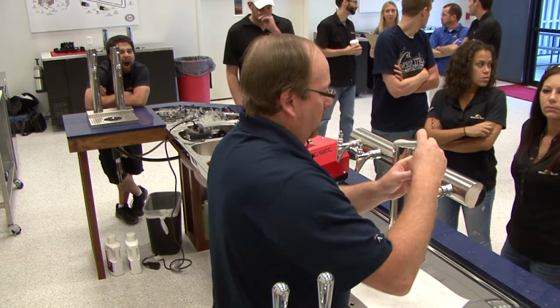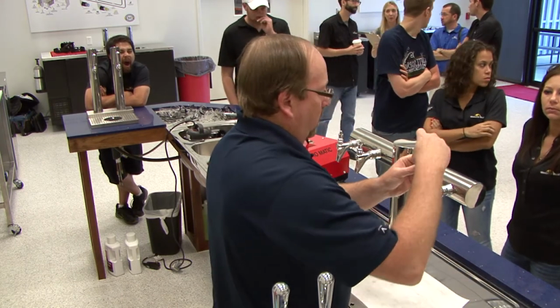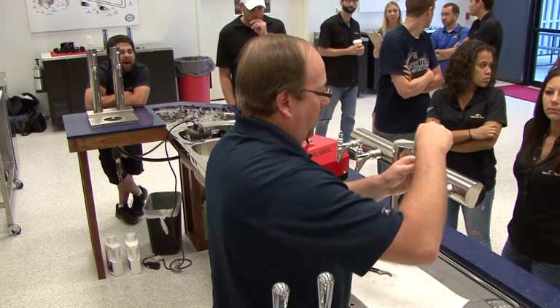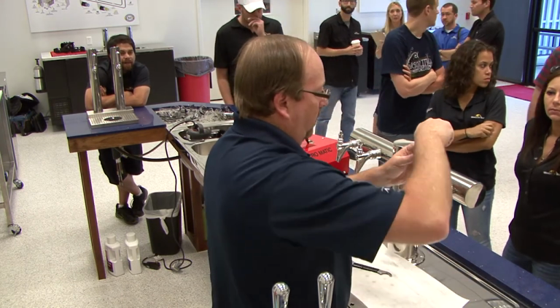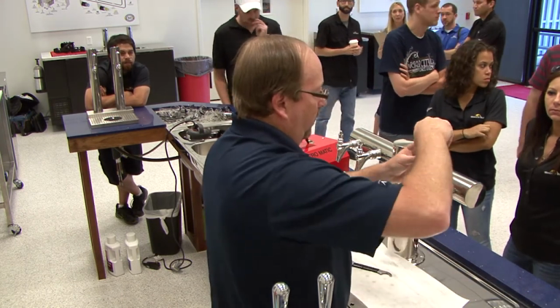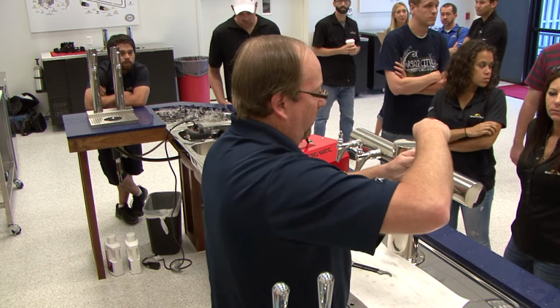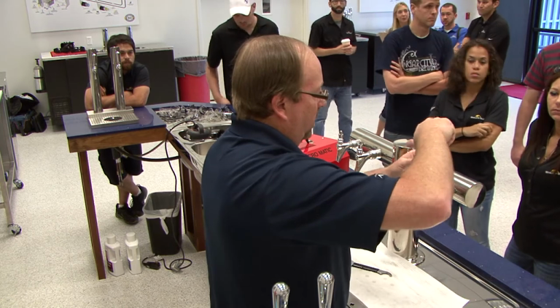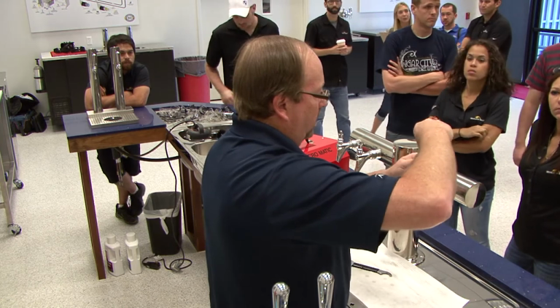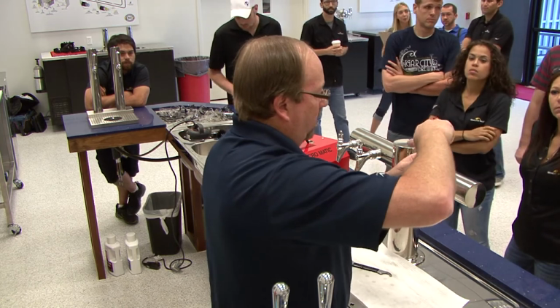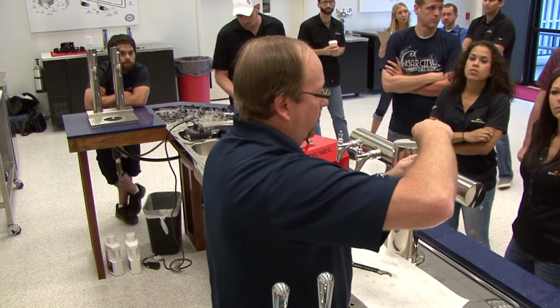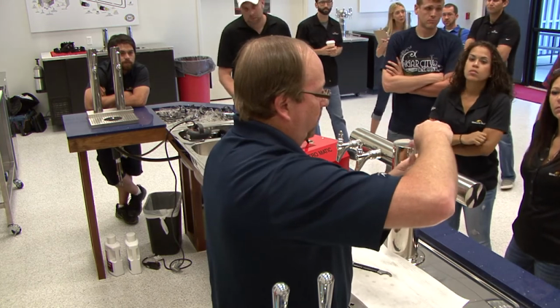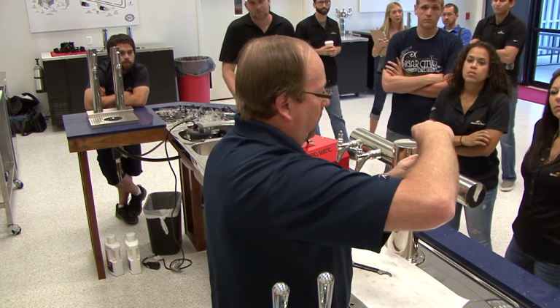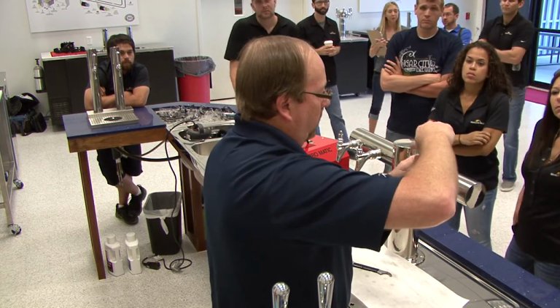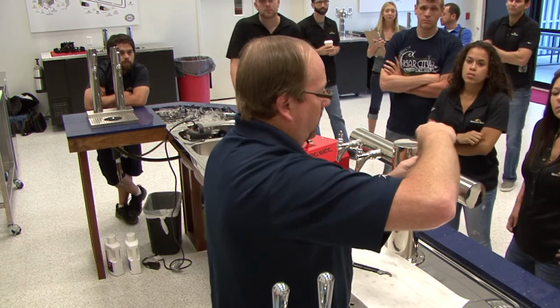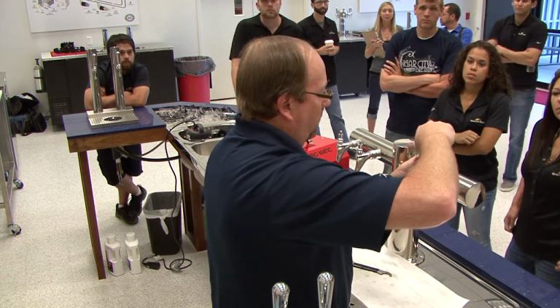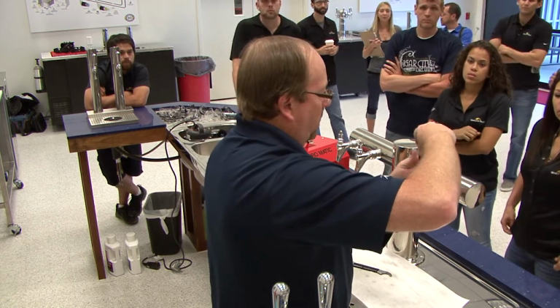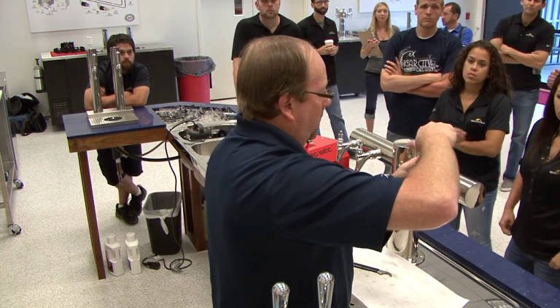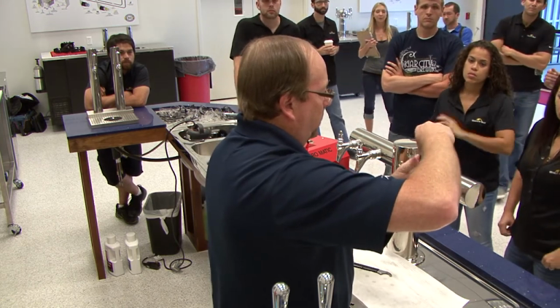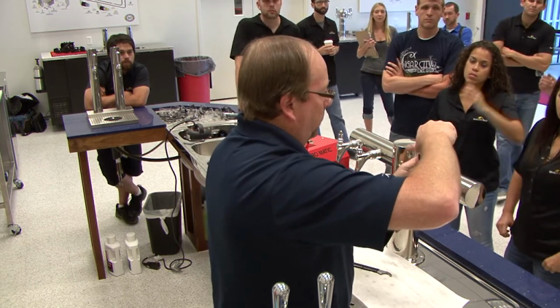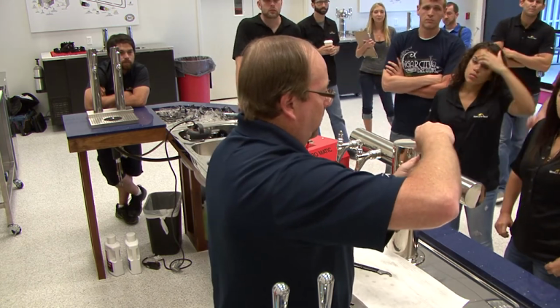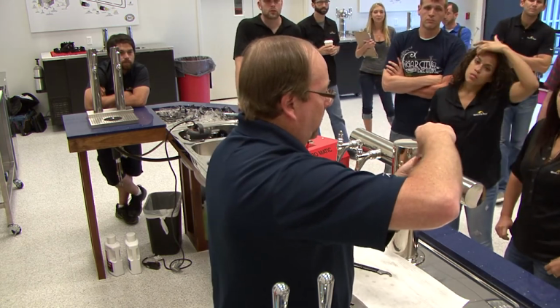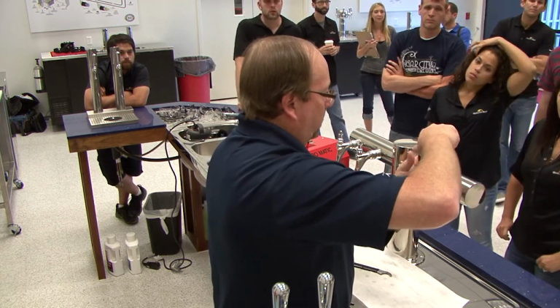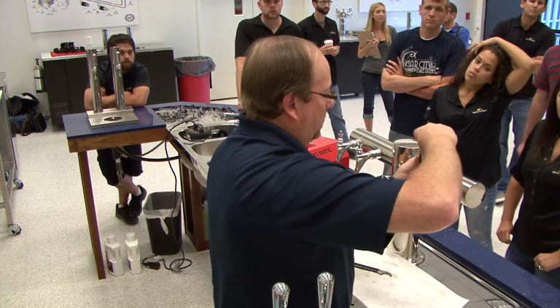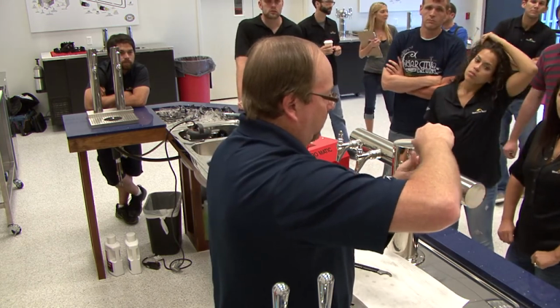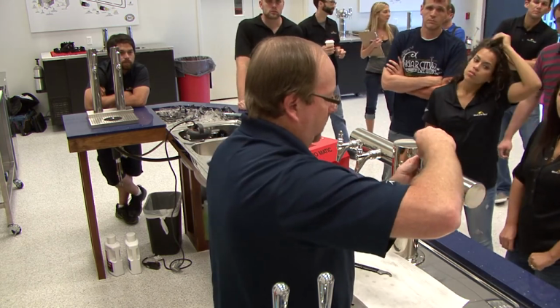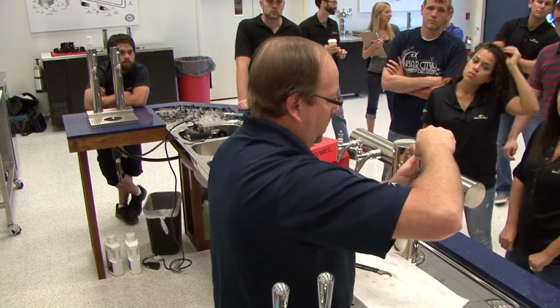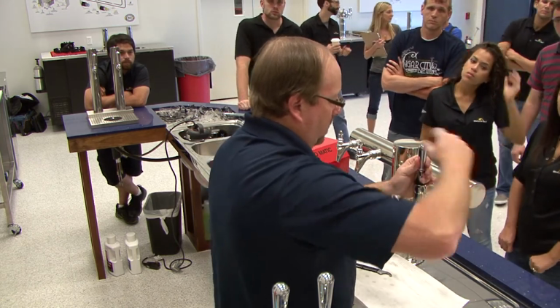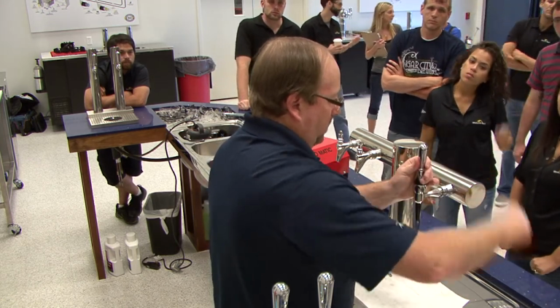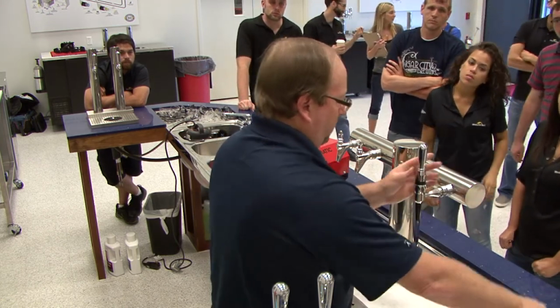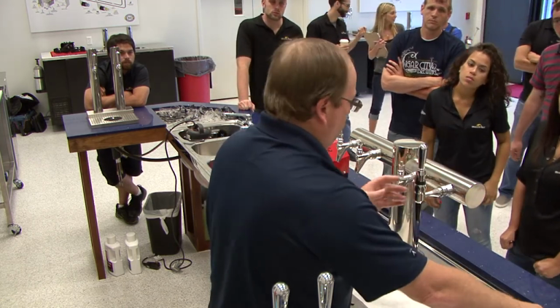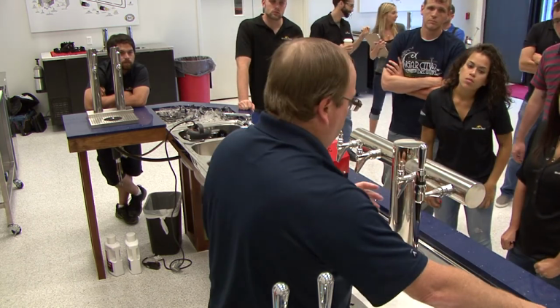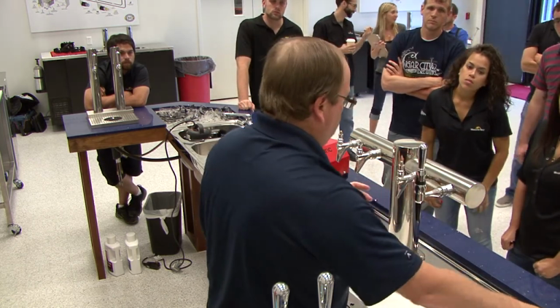Our faucet knobs were in order on the bar, so we can basically just put these all right back on.